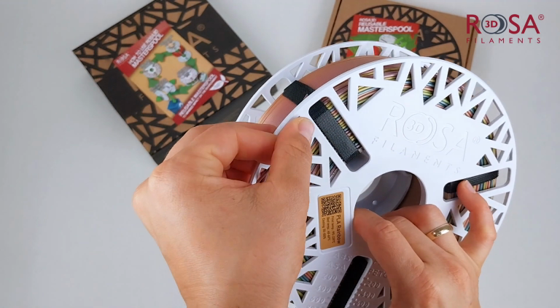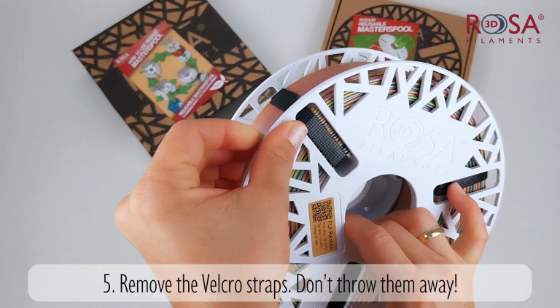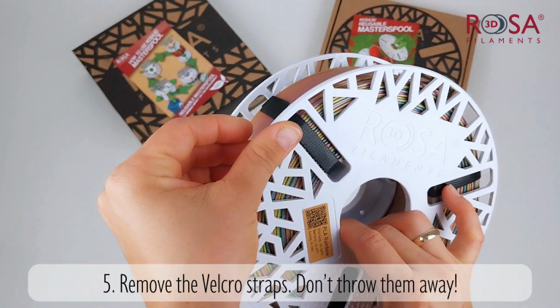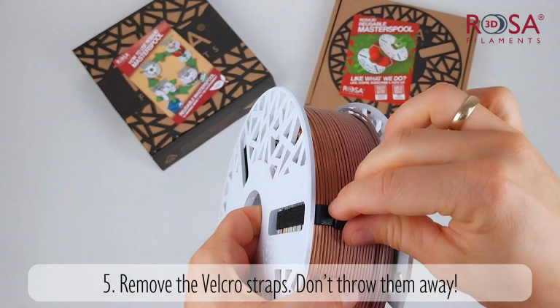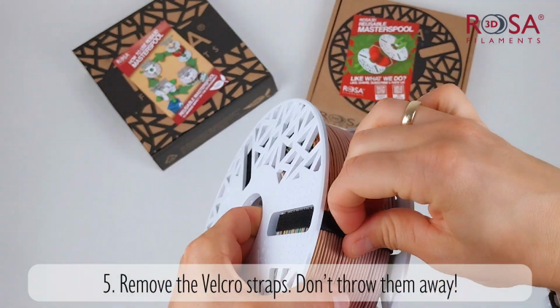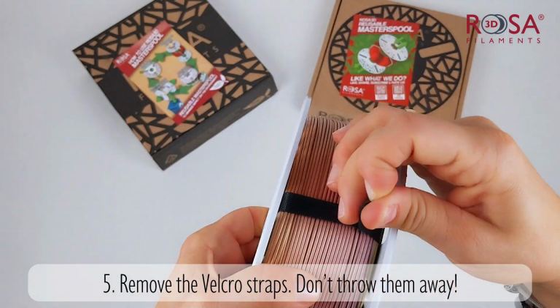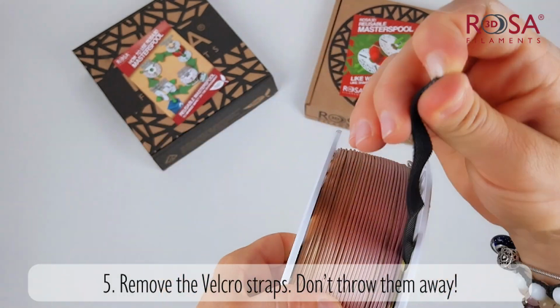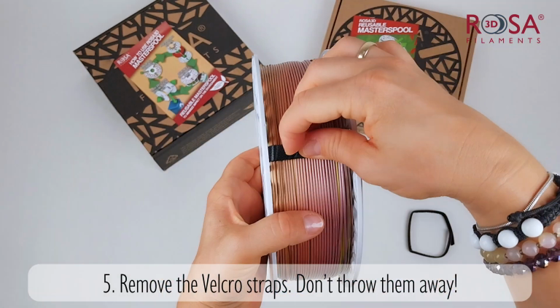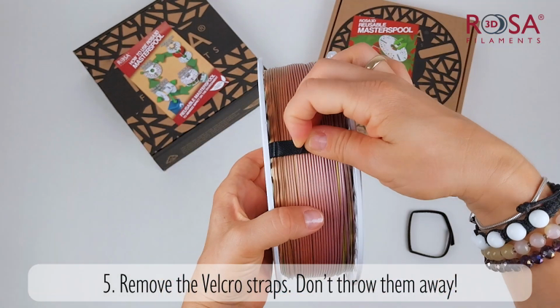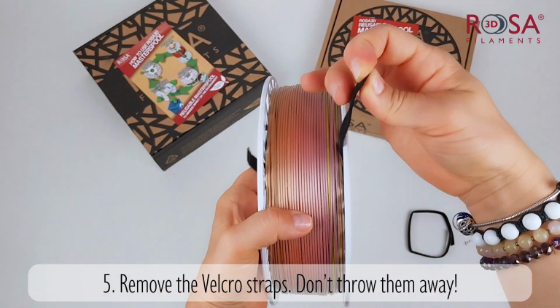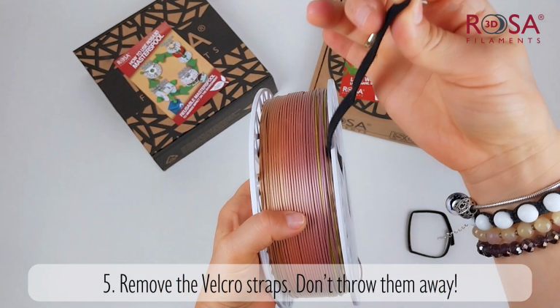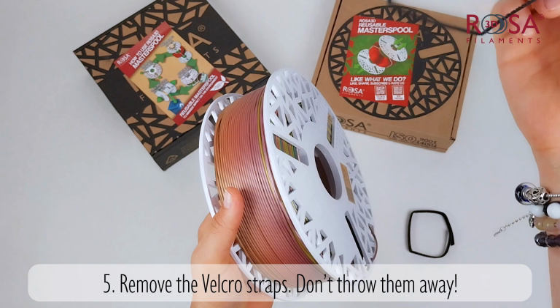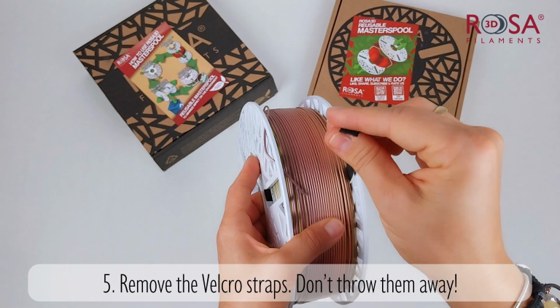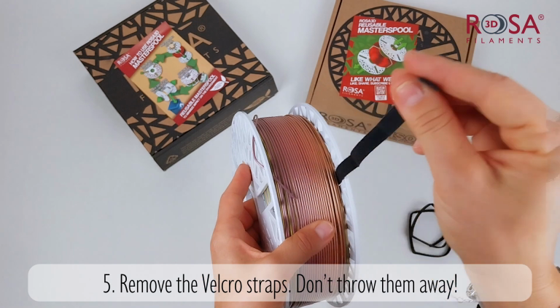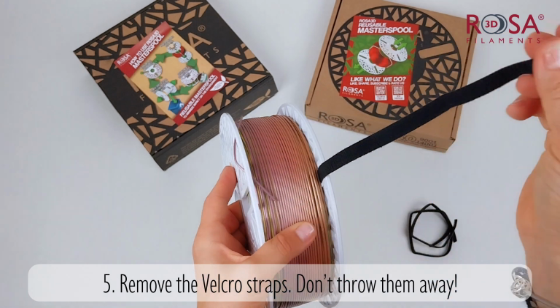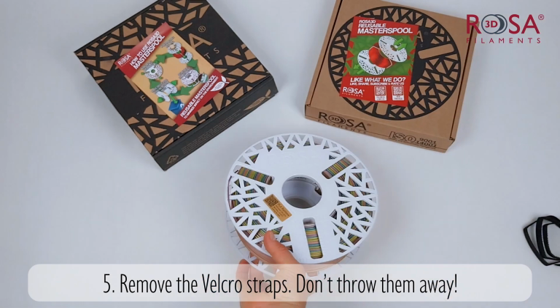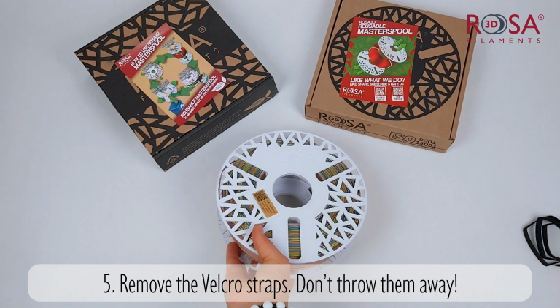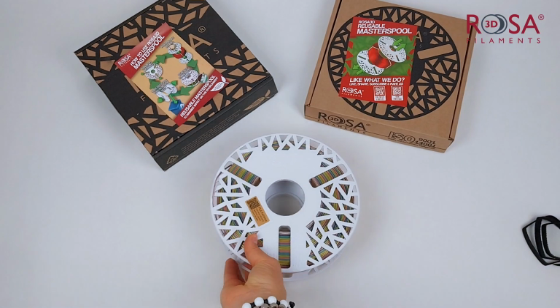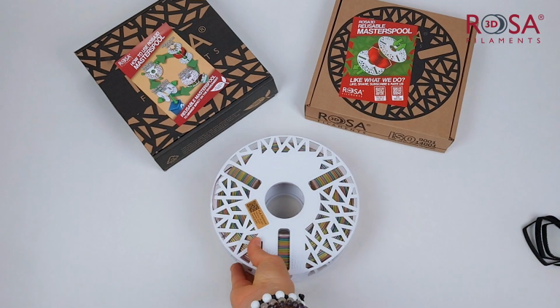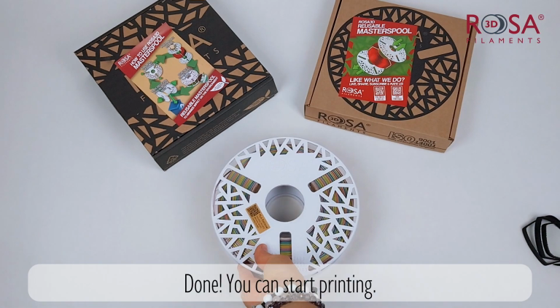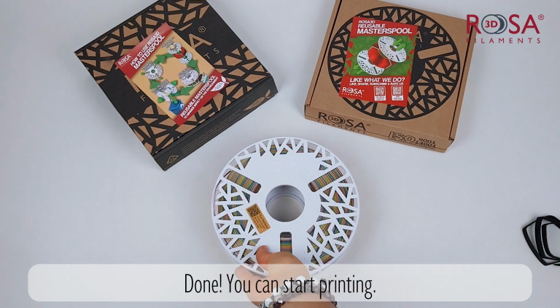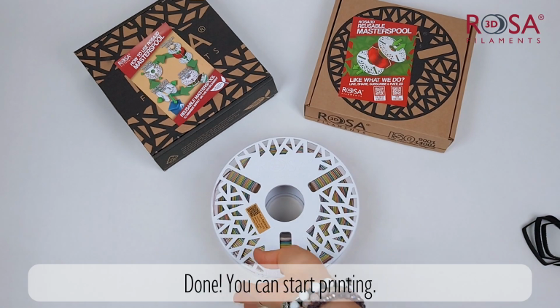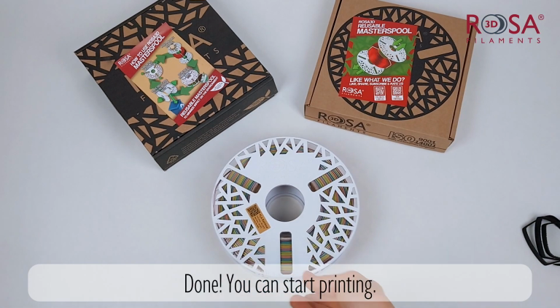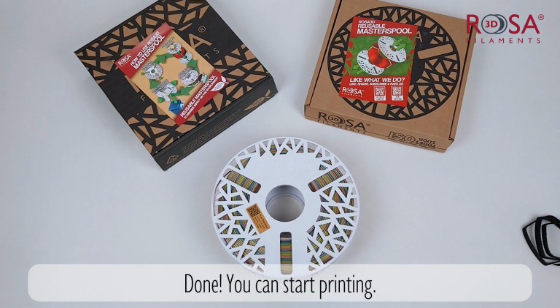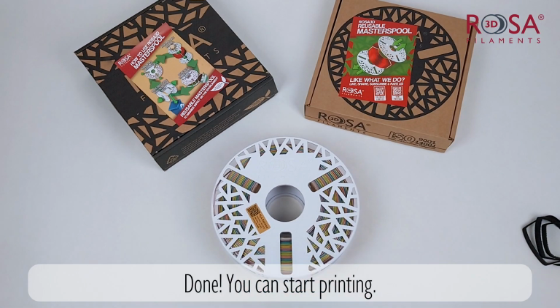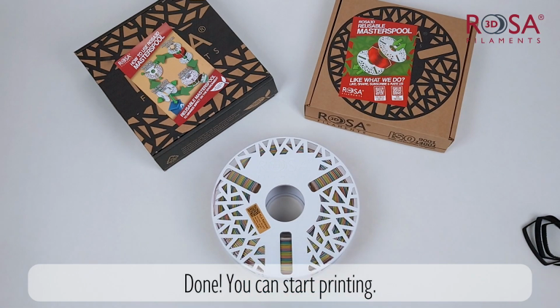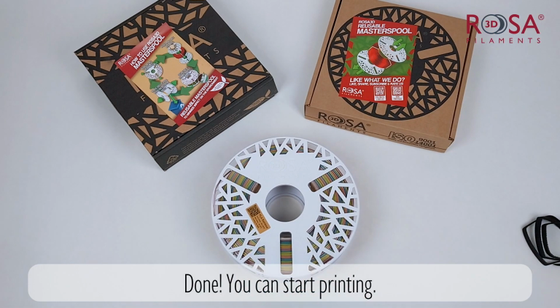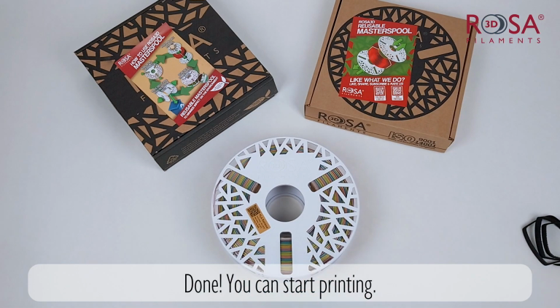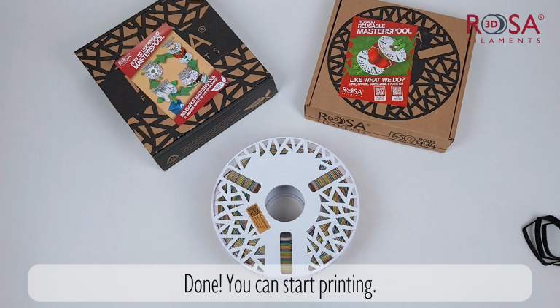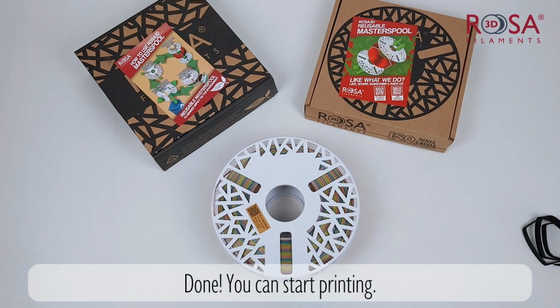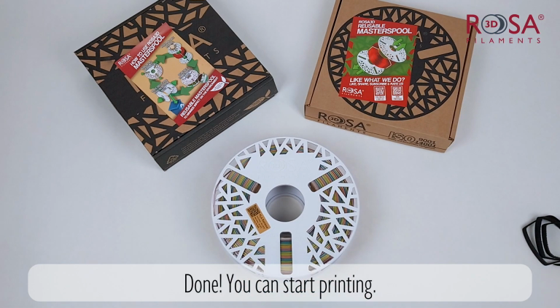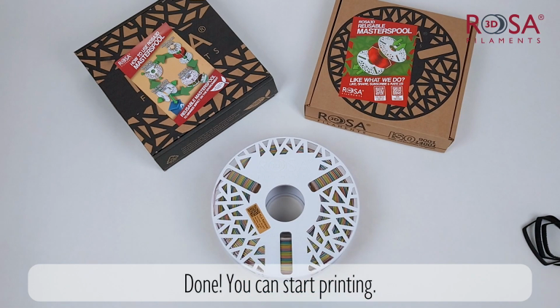Remove the Velcro straps — don't throw them away. Done. You can start printing.